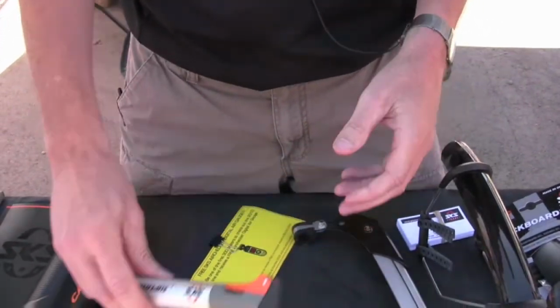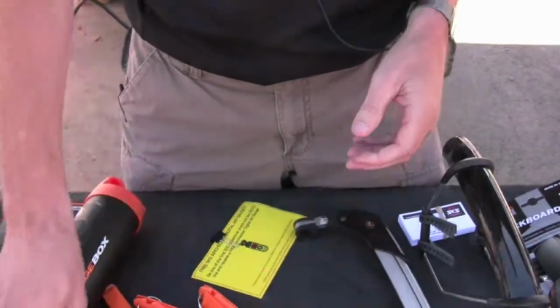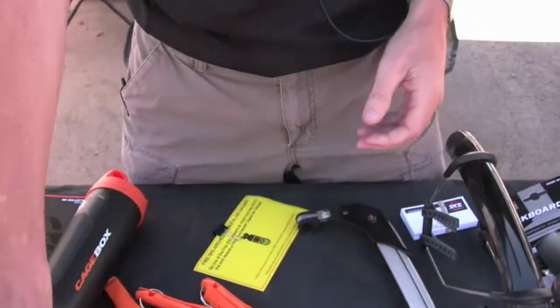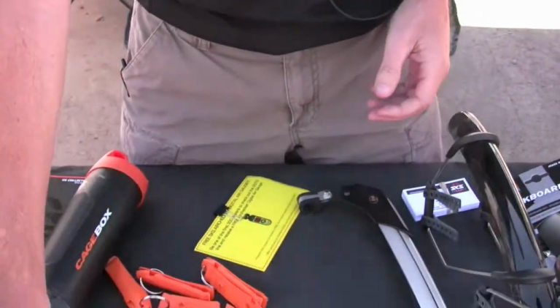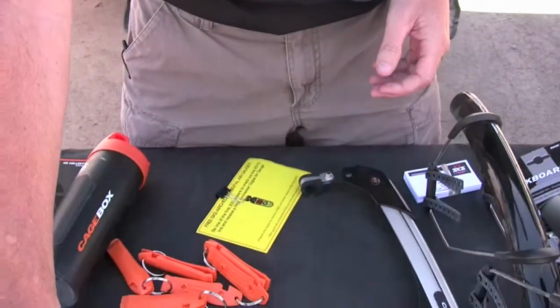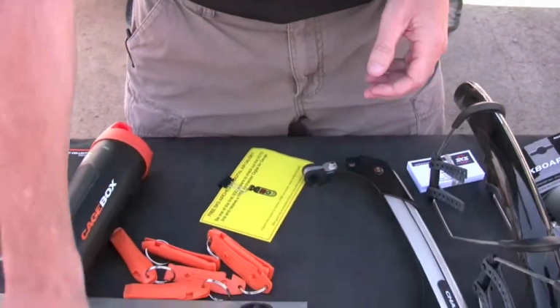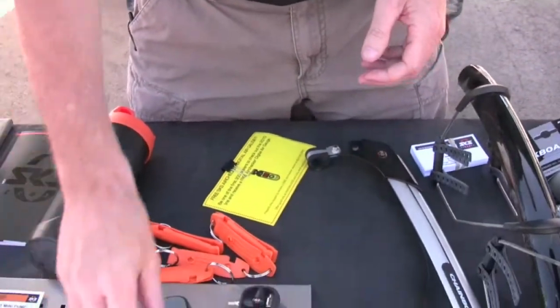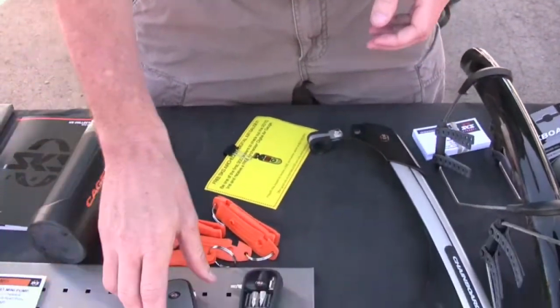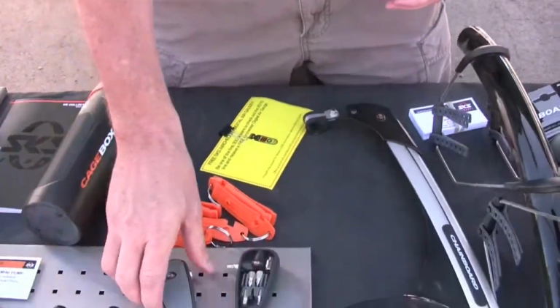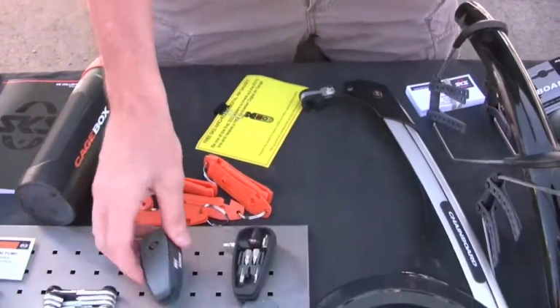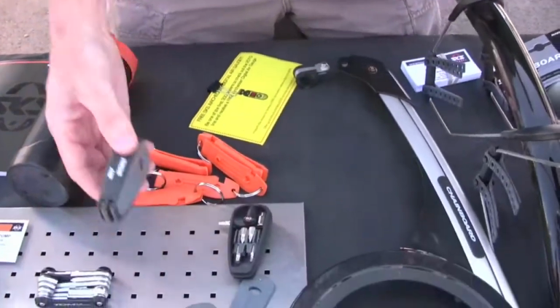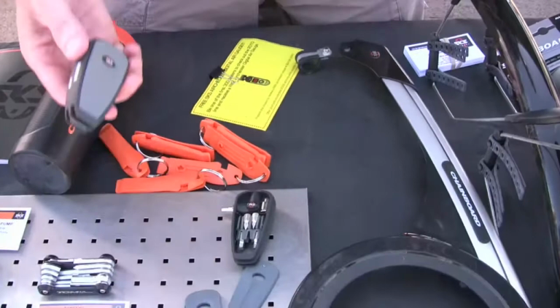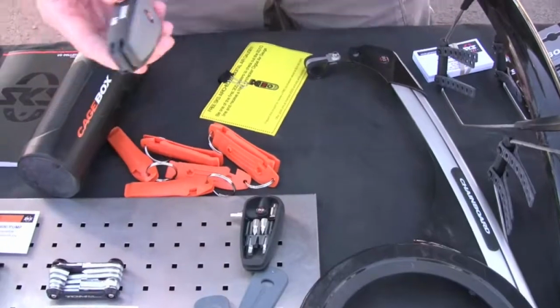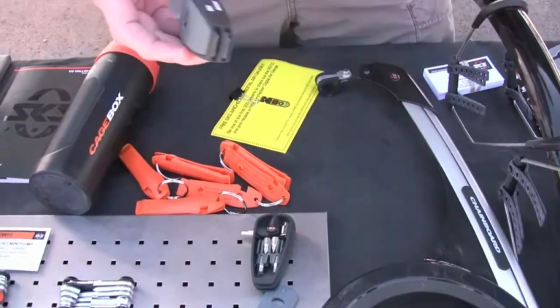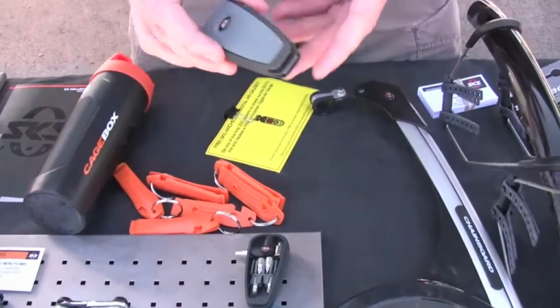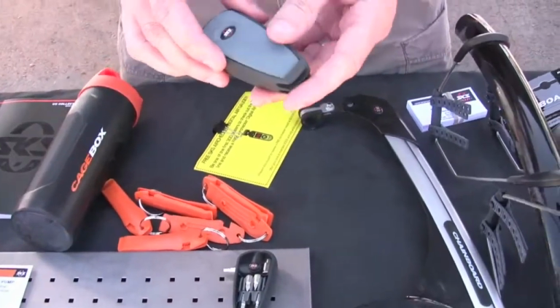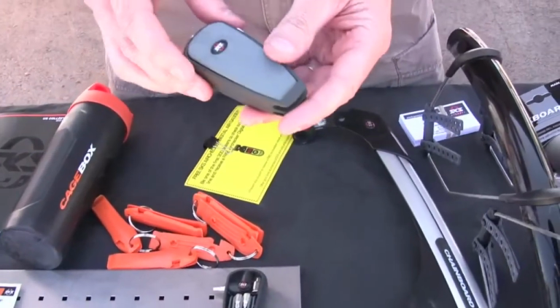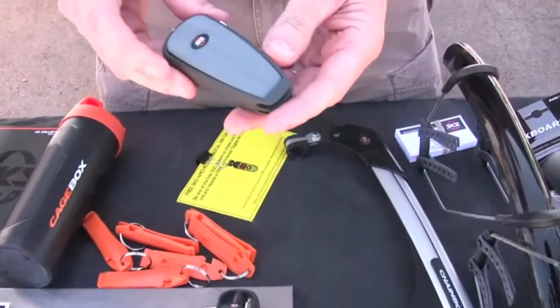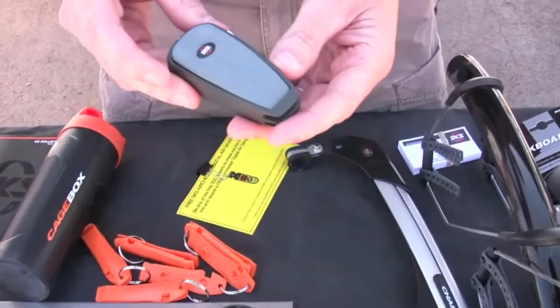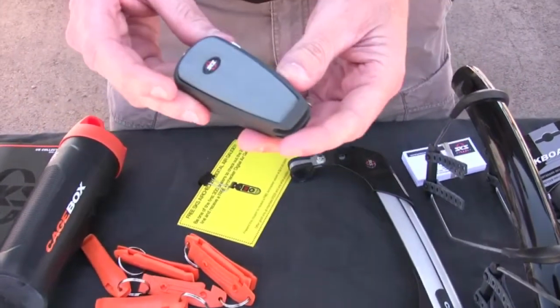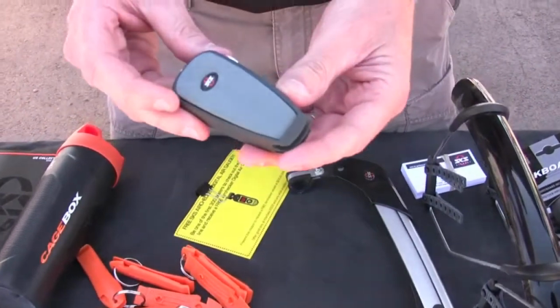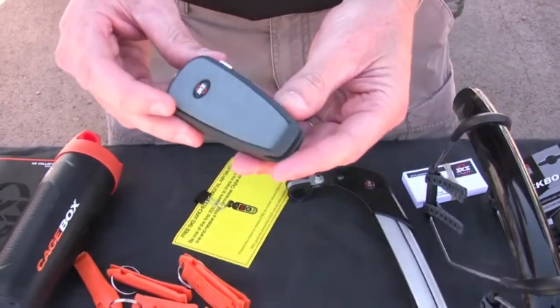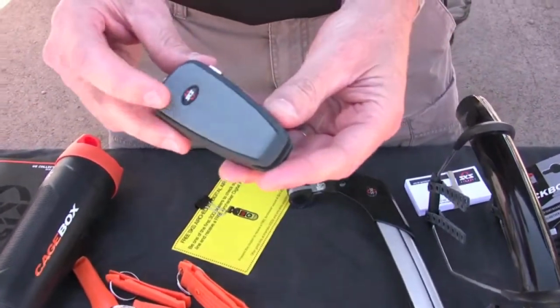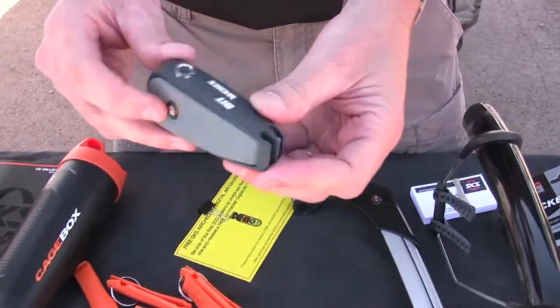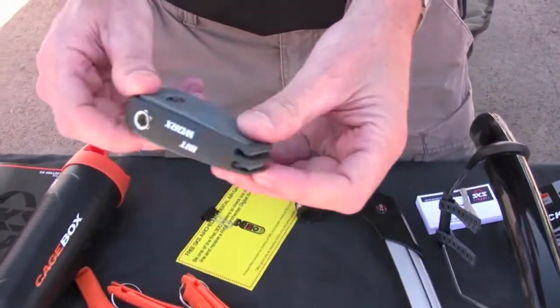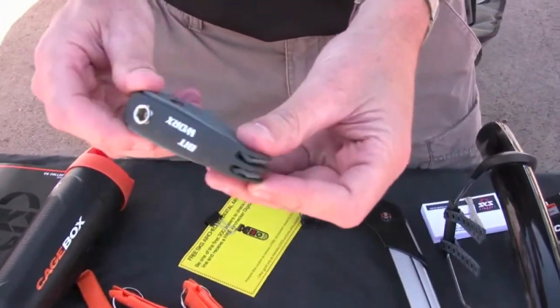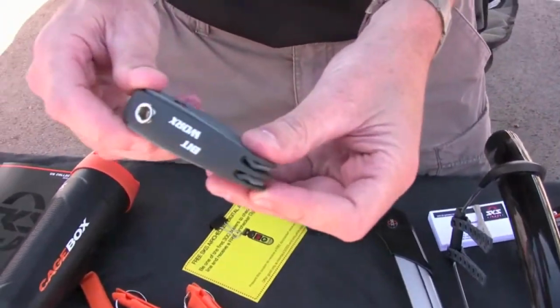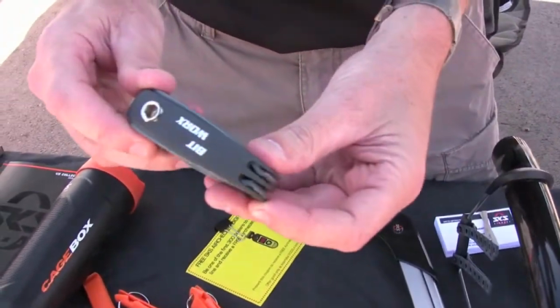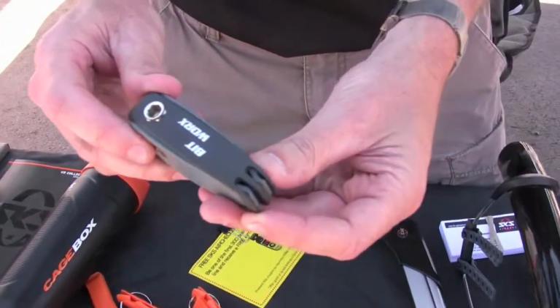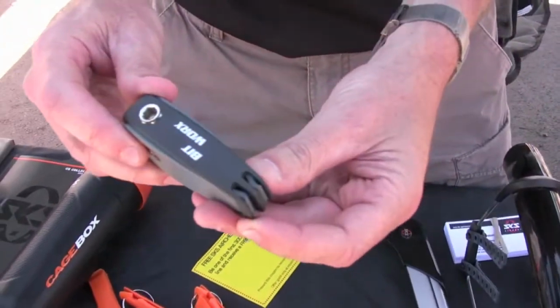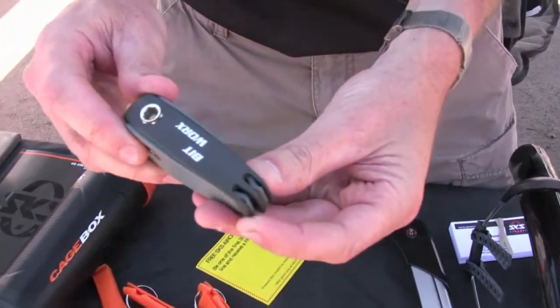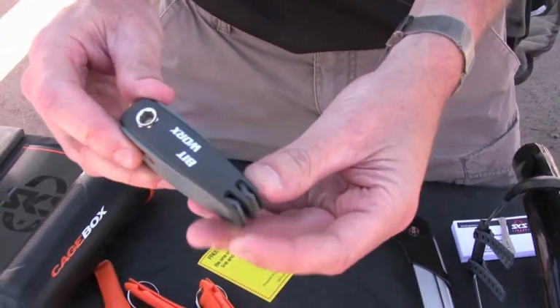Another item we have that's really cool is our Bitworks mini tool. Again, made in Germany.